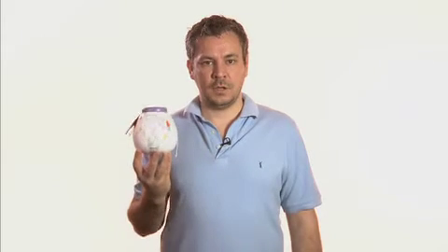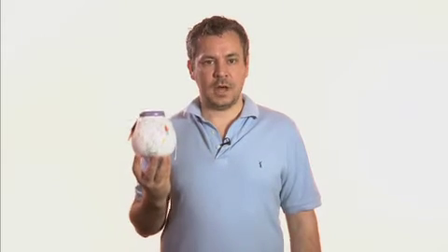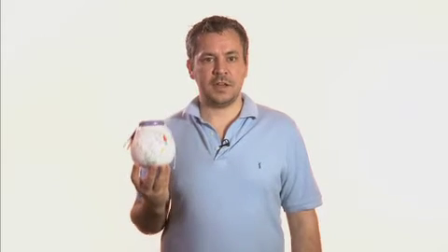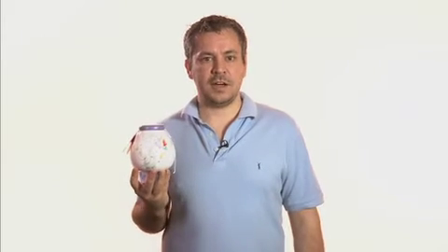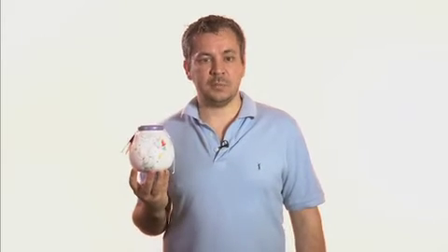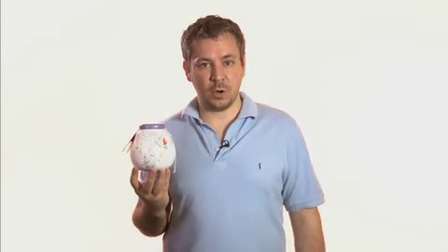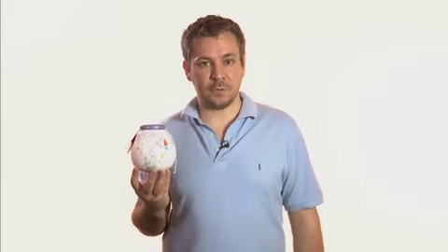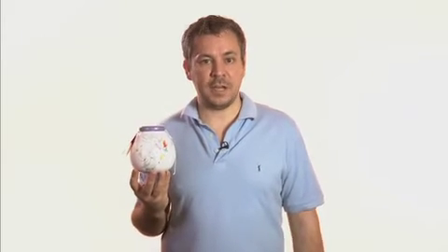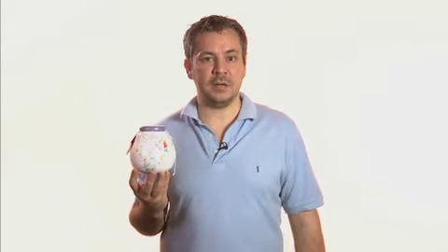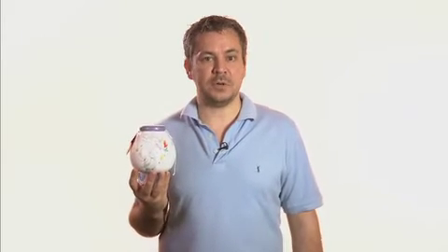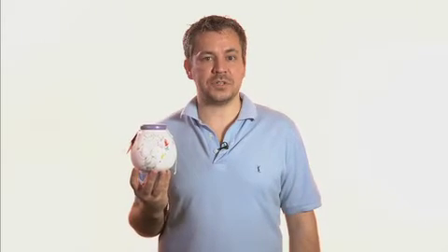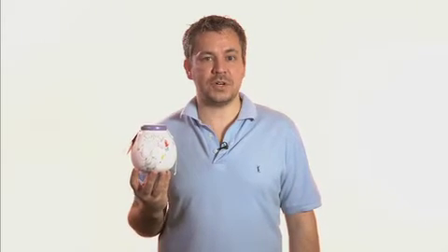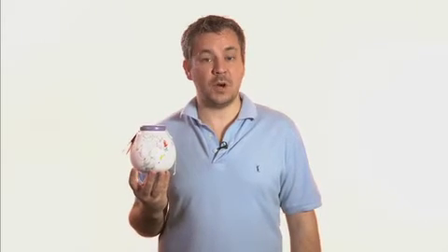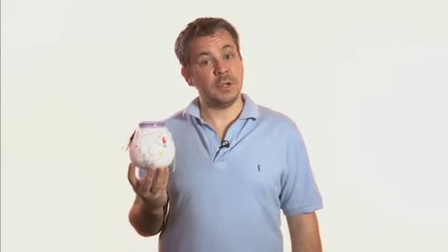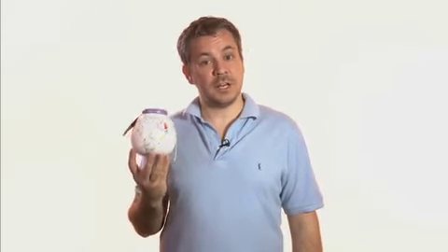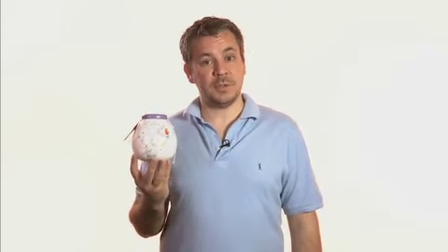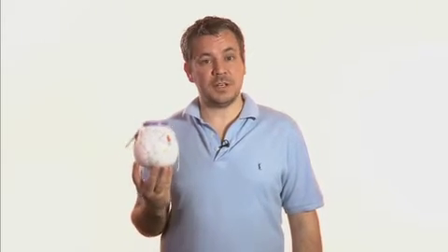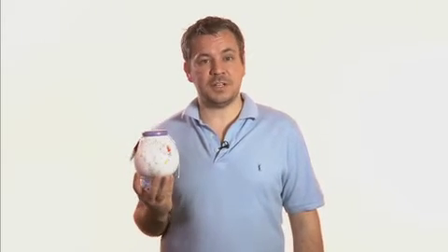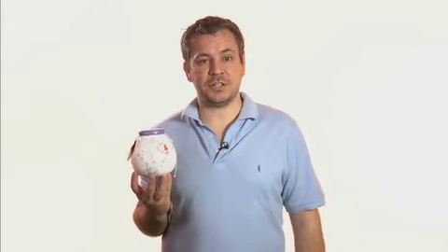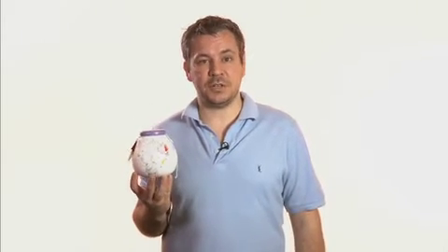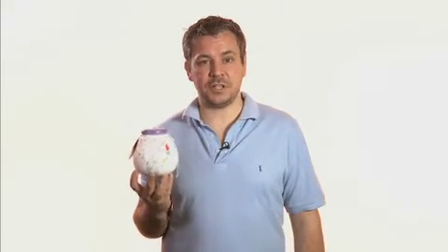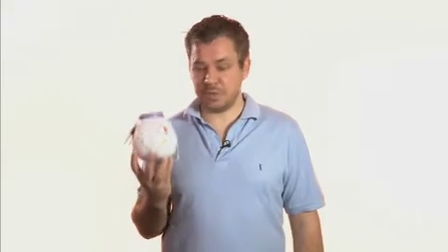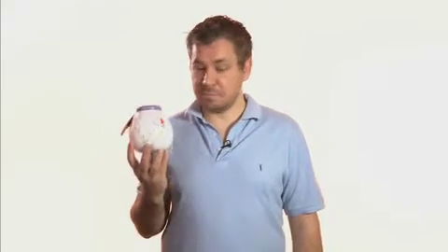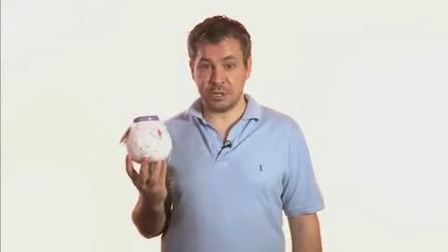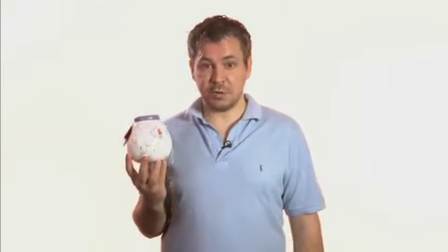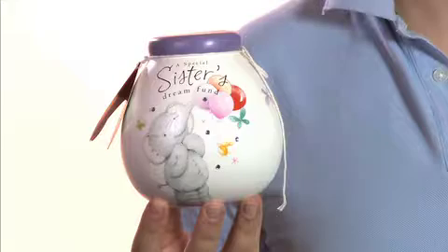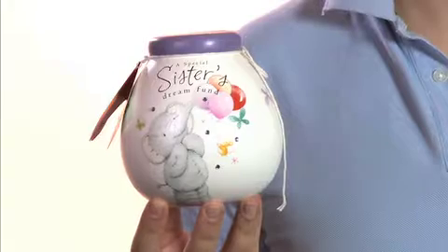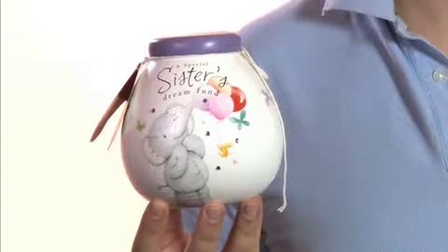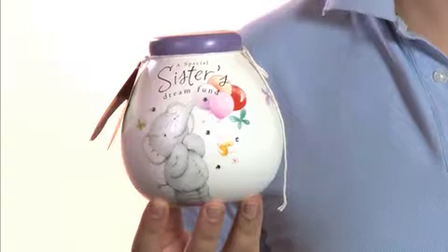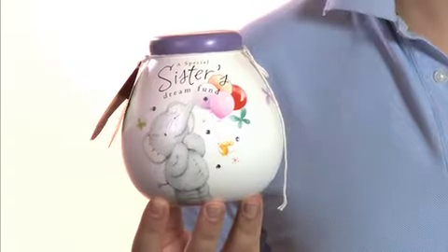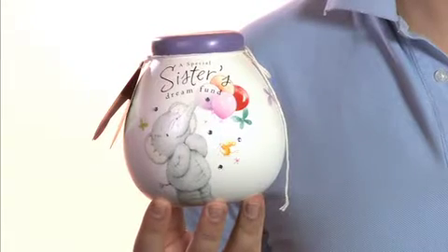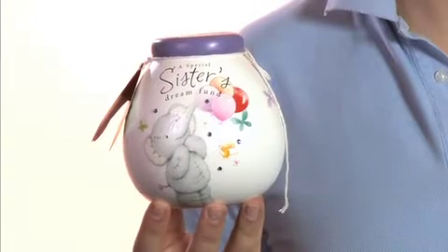Hi there, I'm Paul from Elliot and Buttons.com and I'm here today to show you these great money pots from Elliot and Buttons.